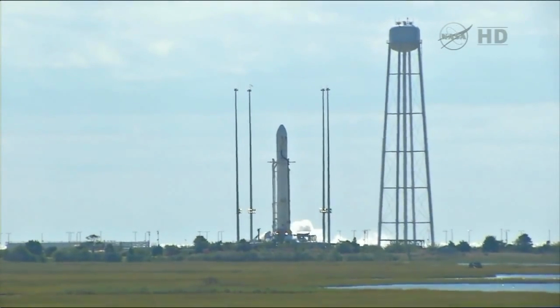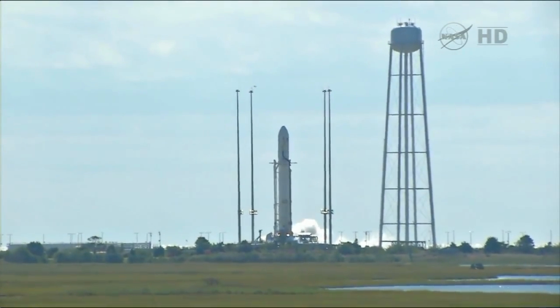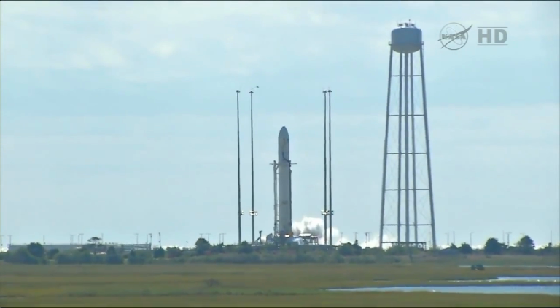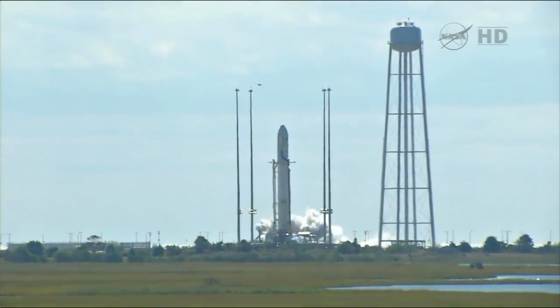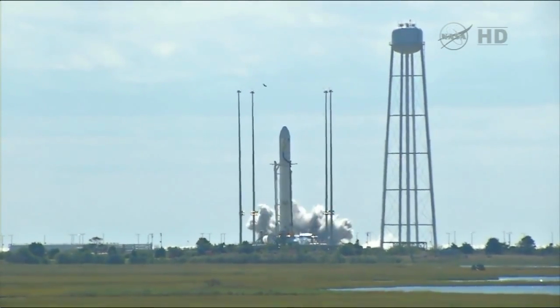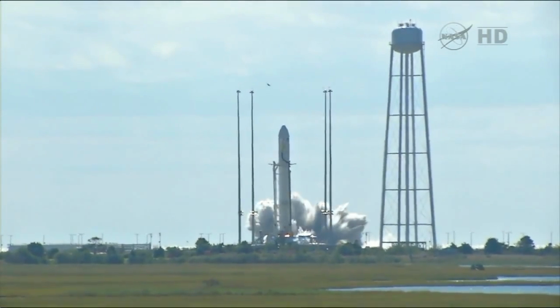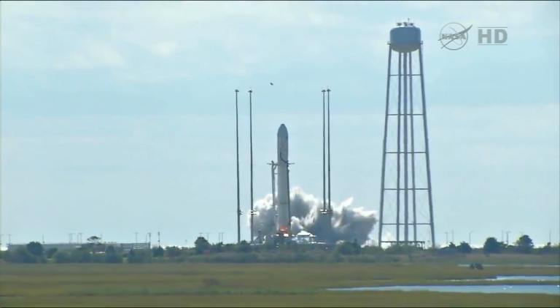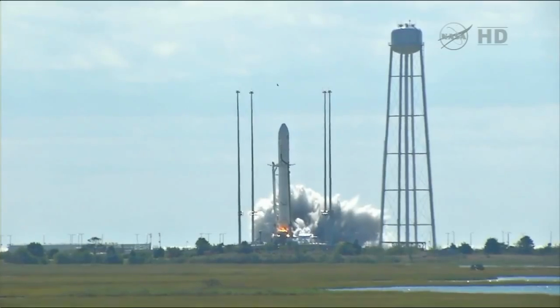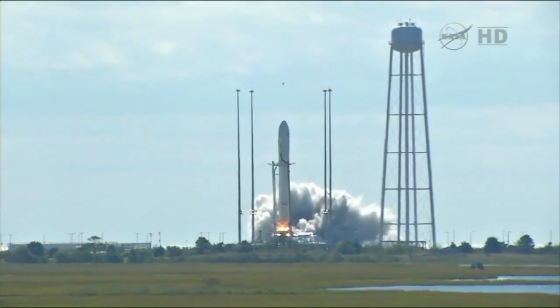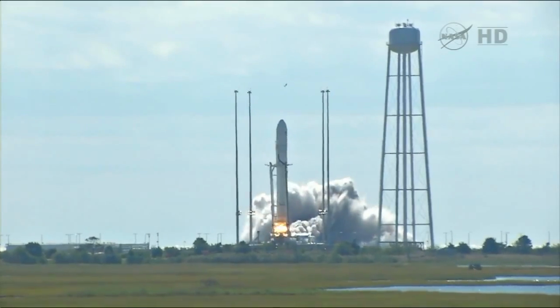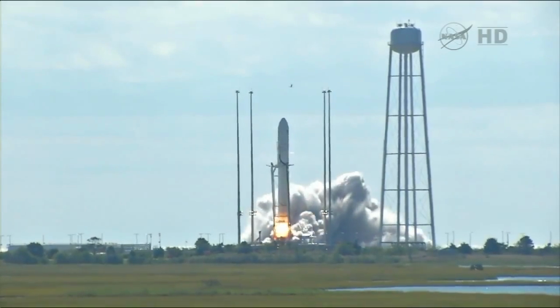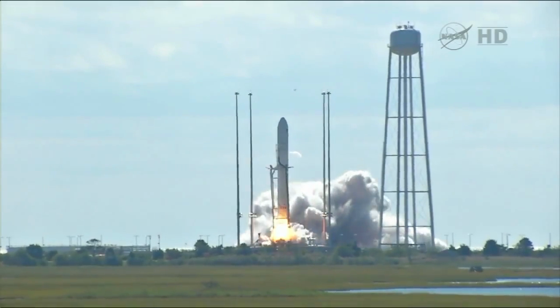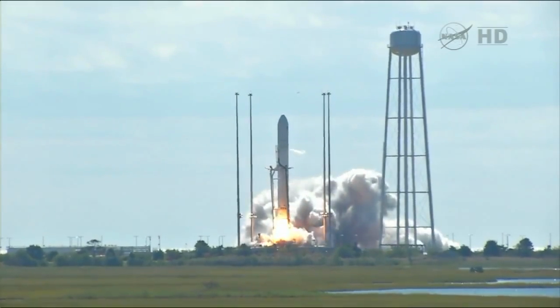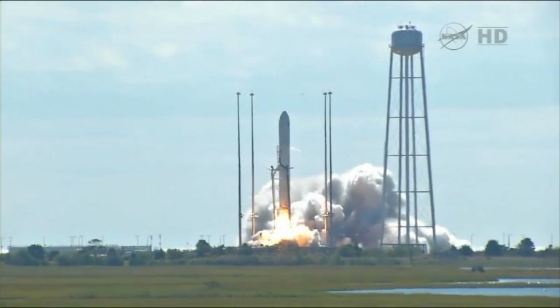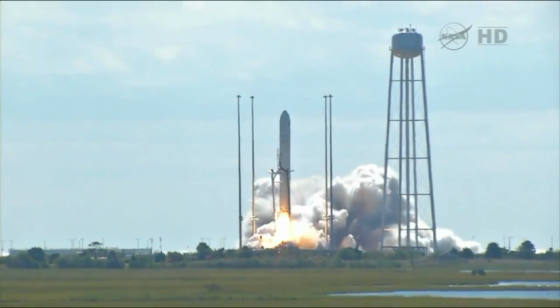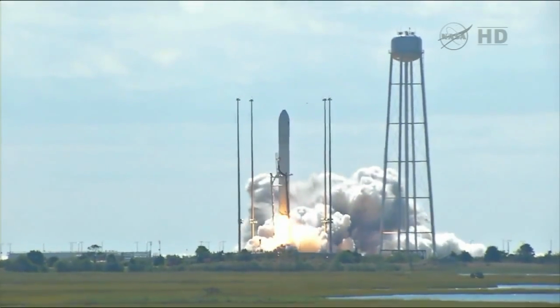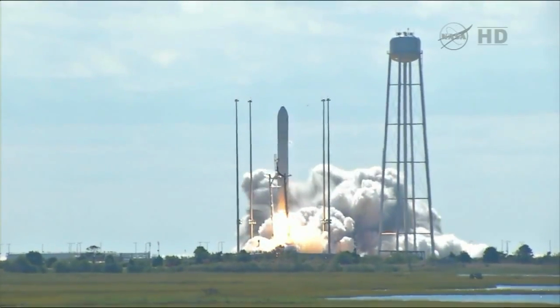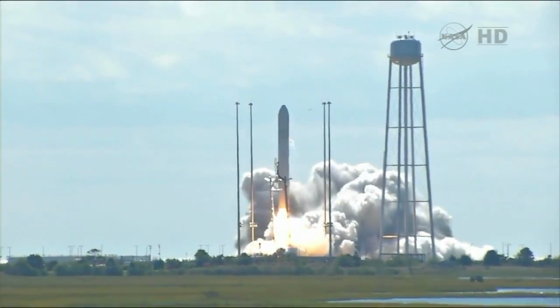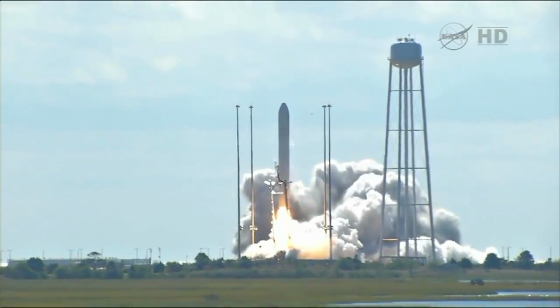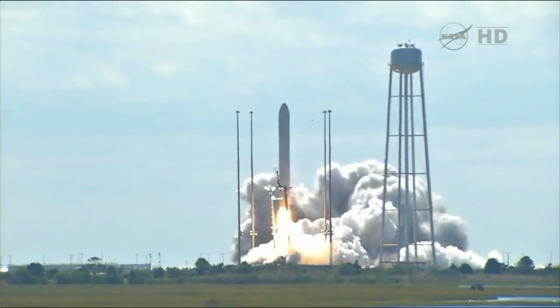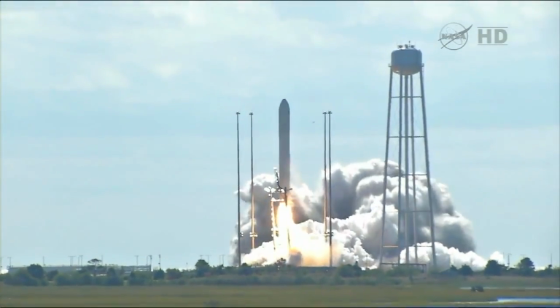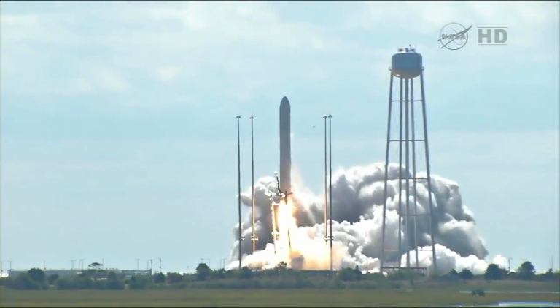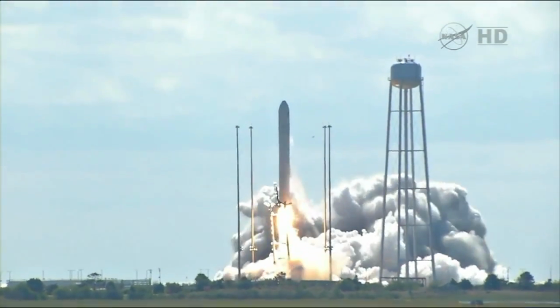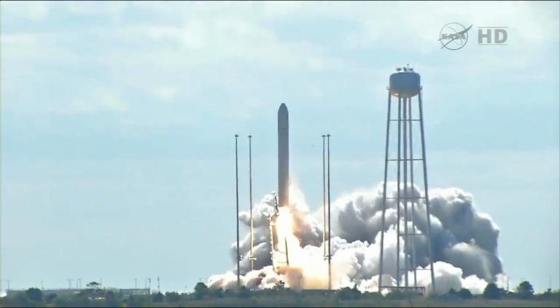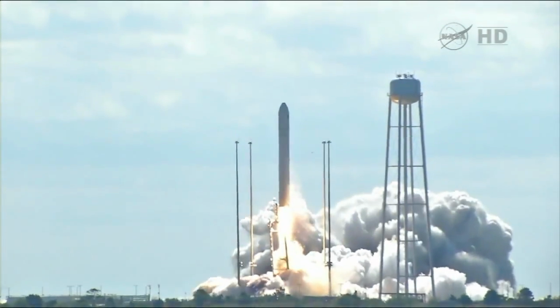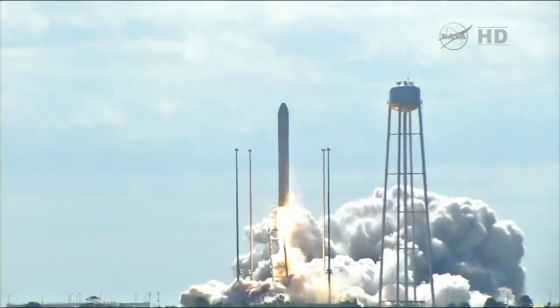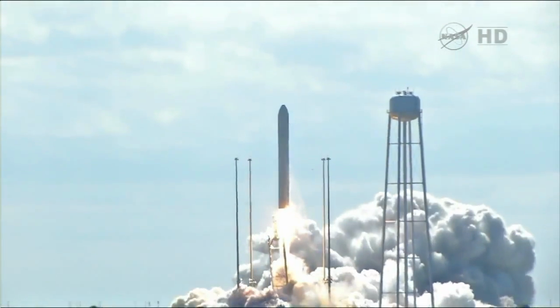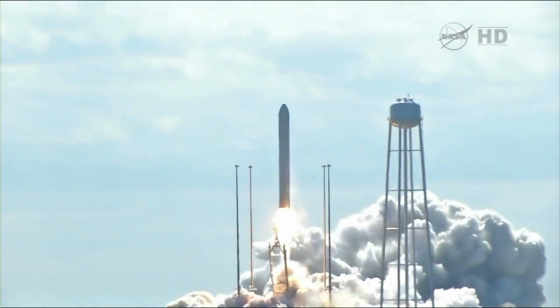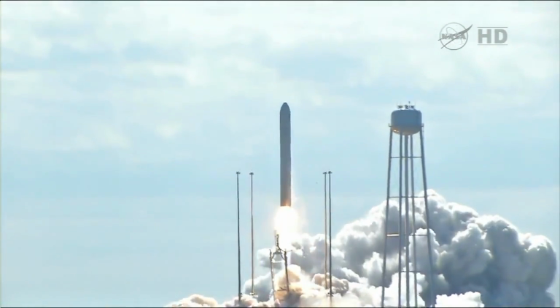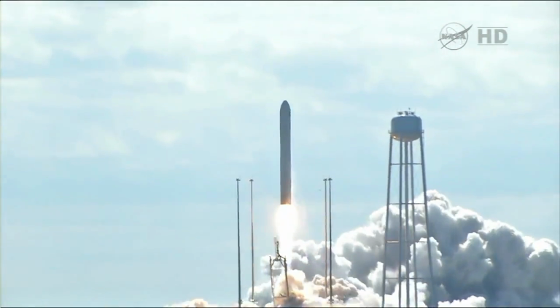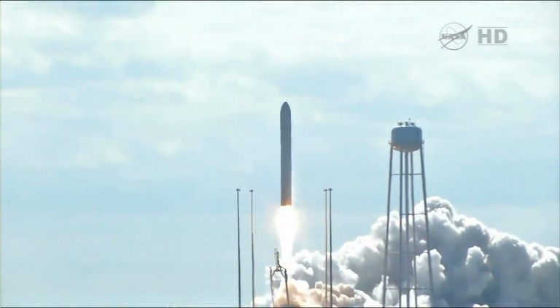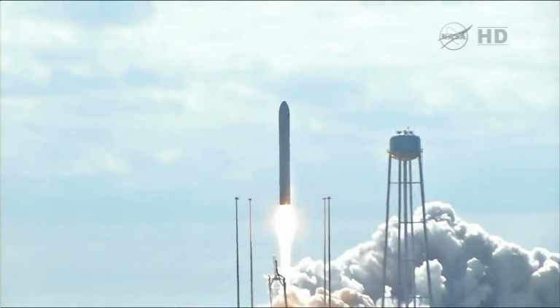We have ignition. We have liftoff. And we have liftoff of Antares, beginning the journey of the Cygnus cargo vehicle.